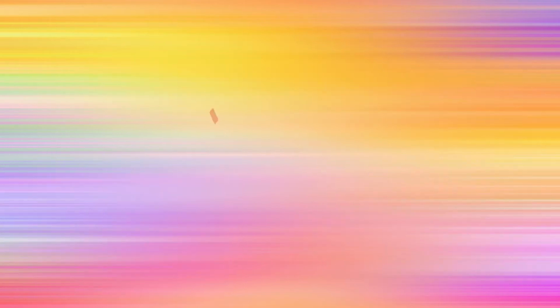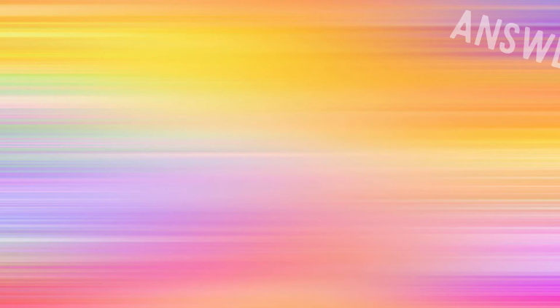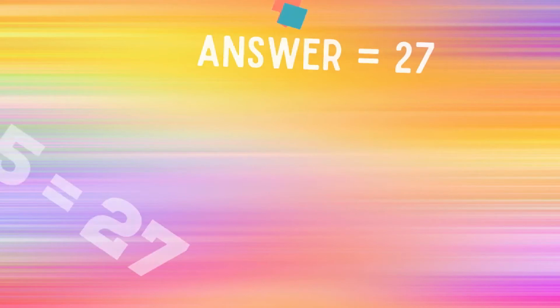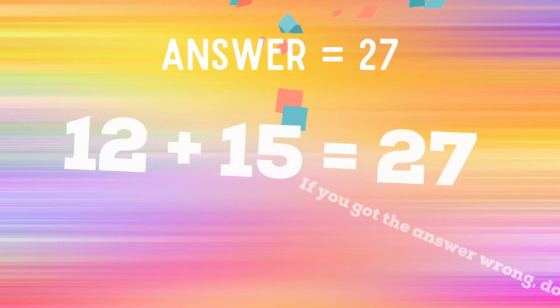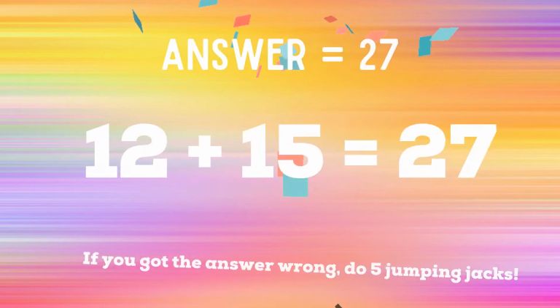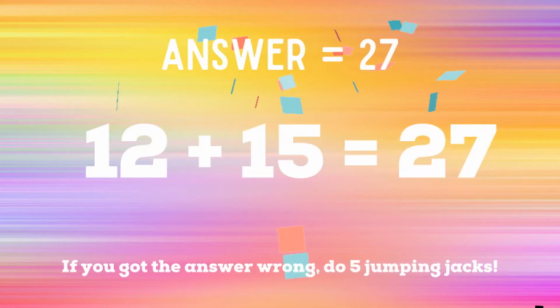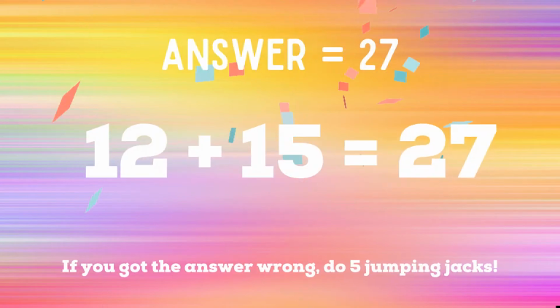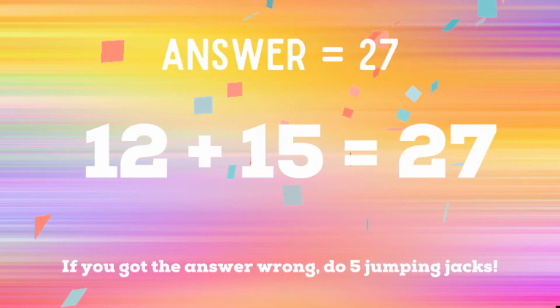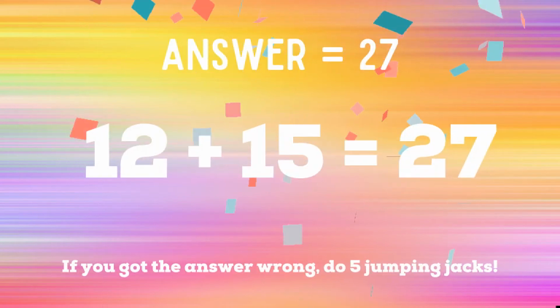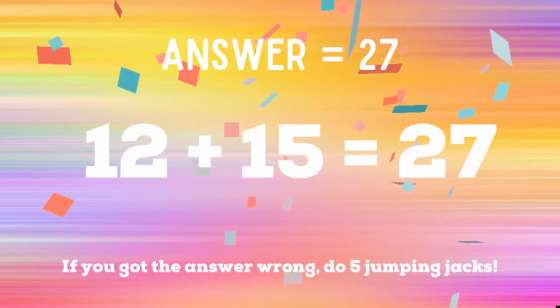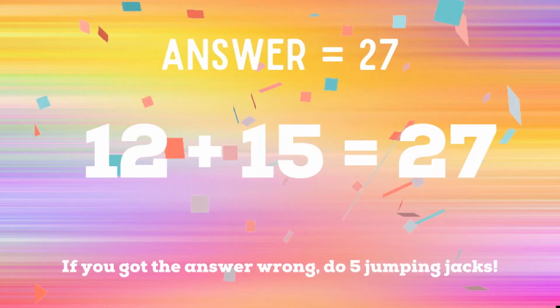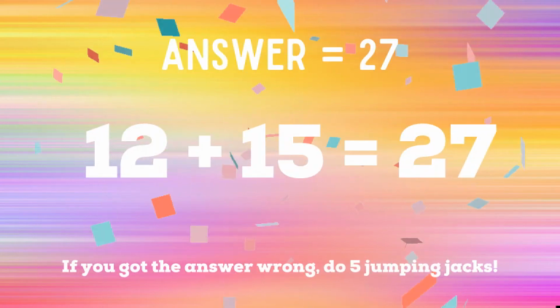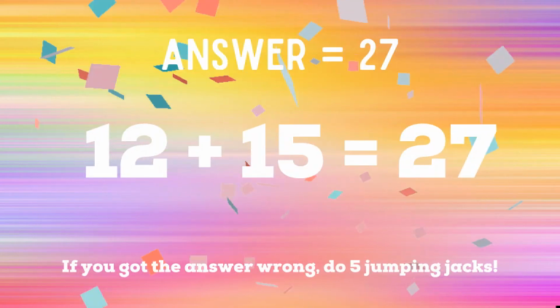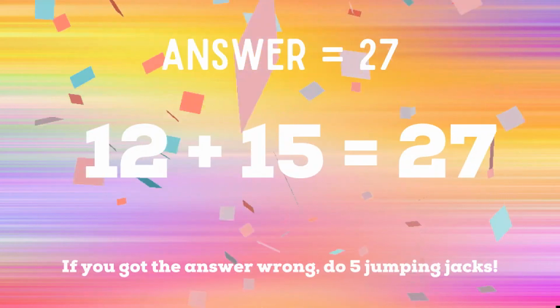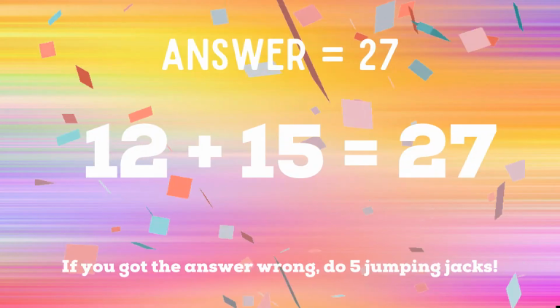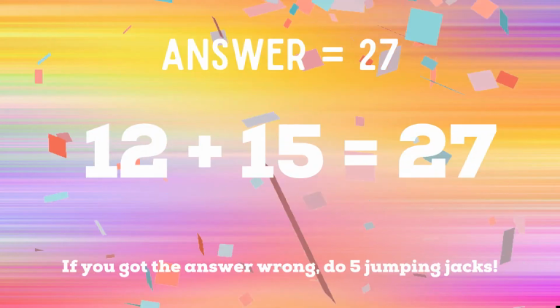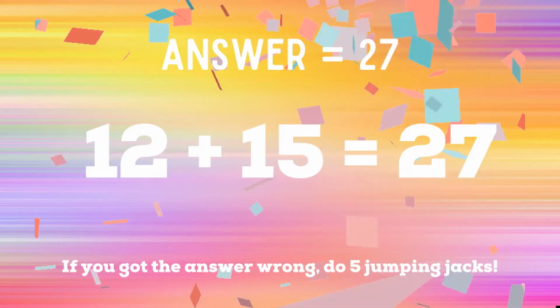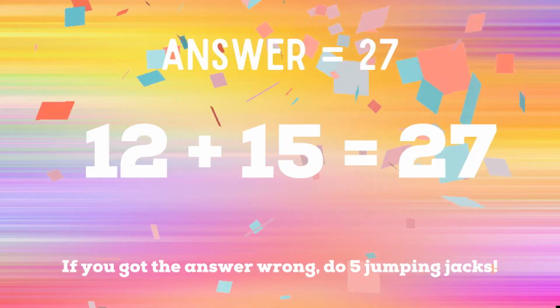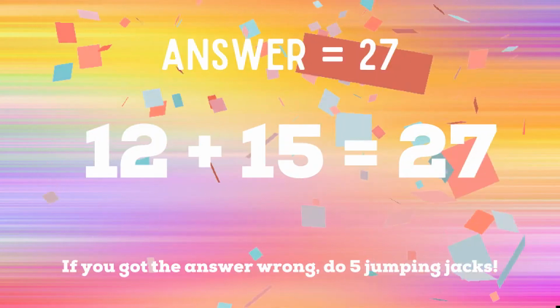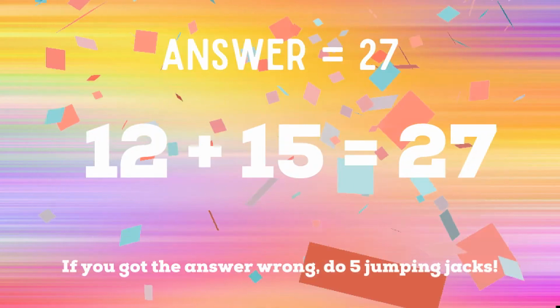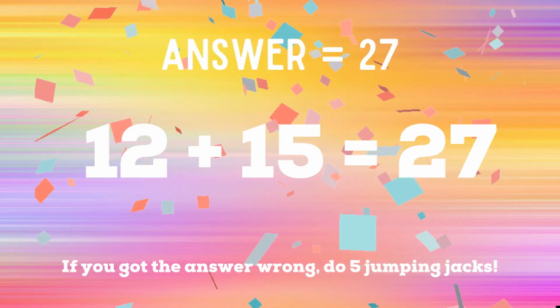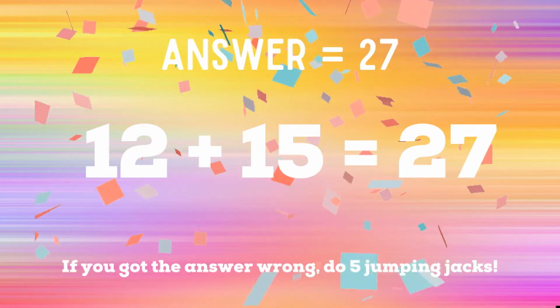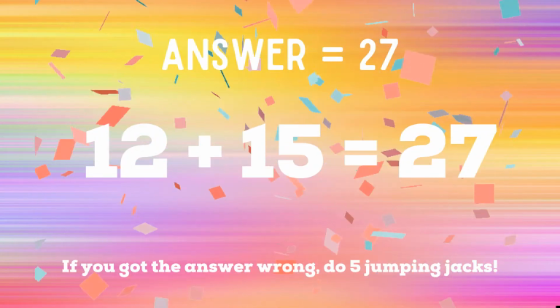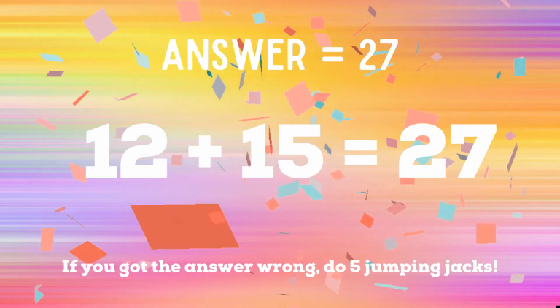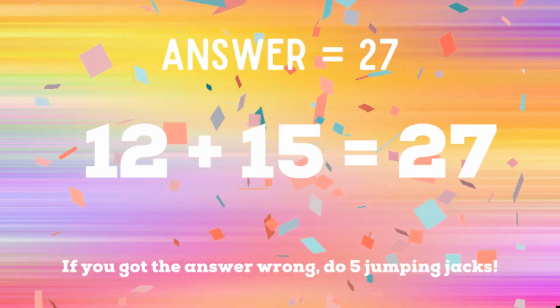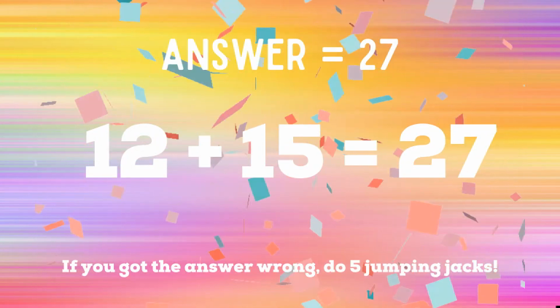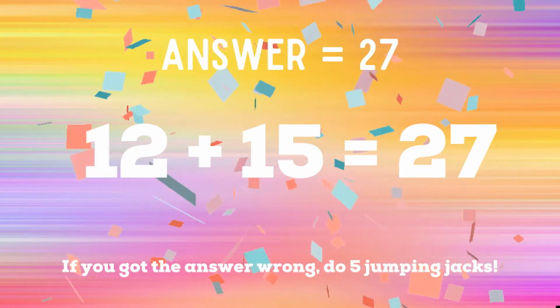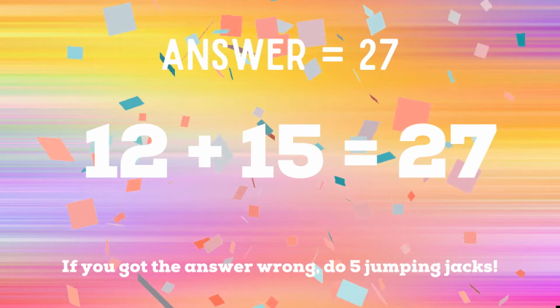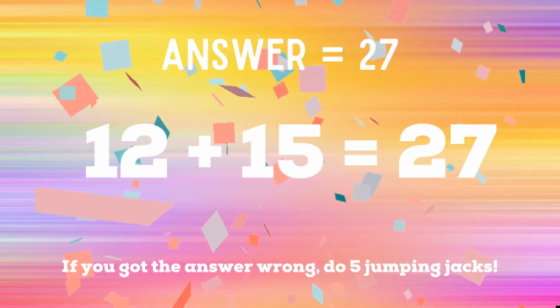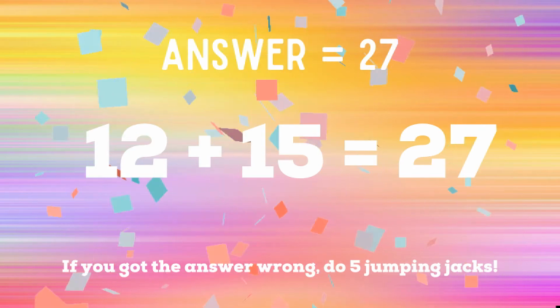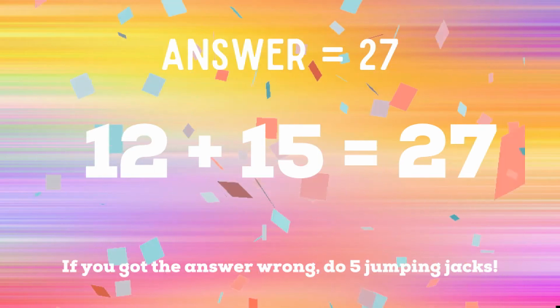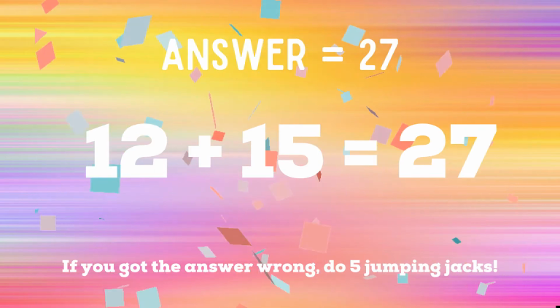The correct answer is 27. If you got it right, great job. If not, you have five jumping jacks to do.